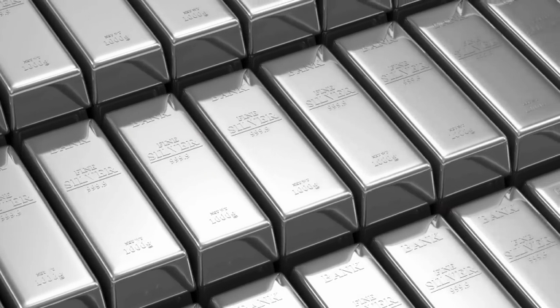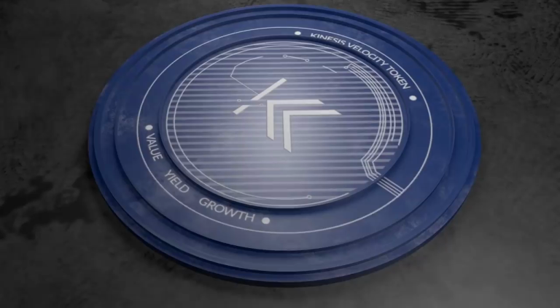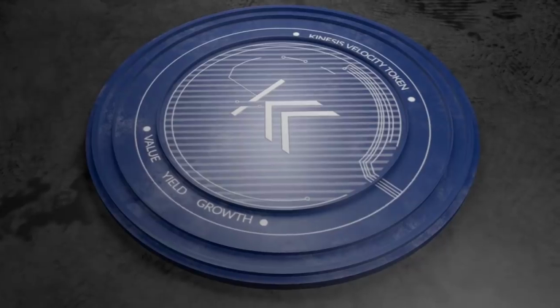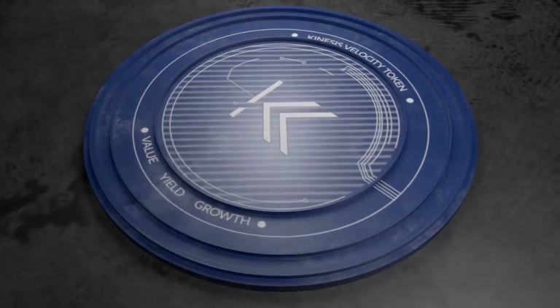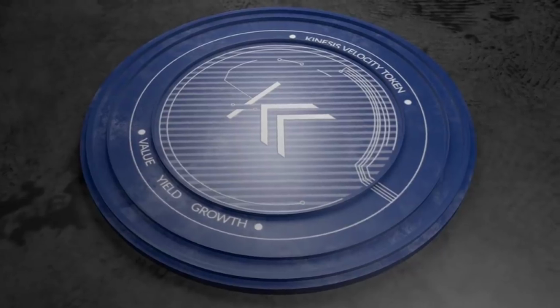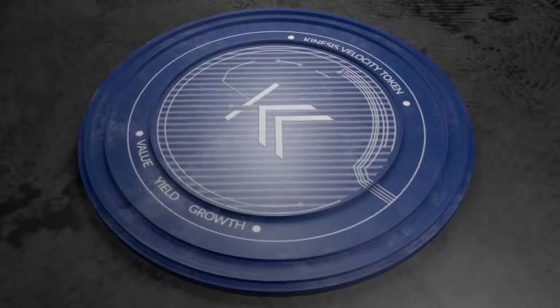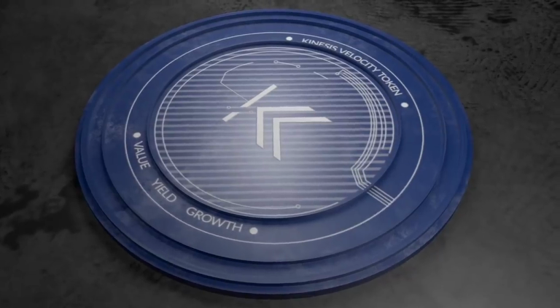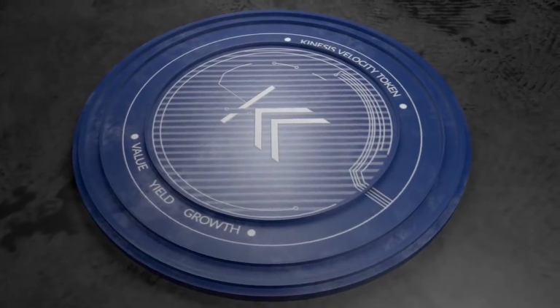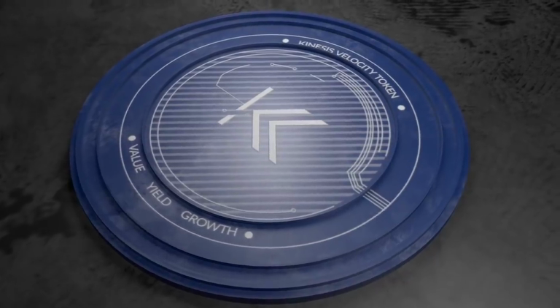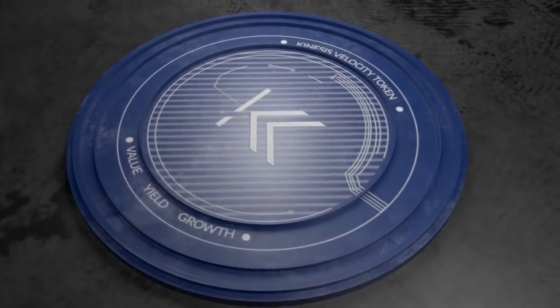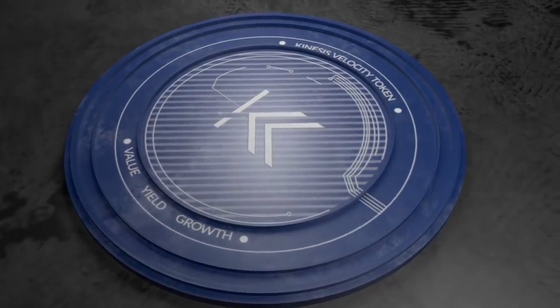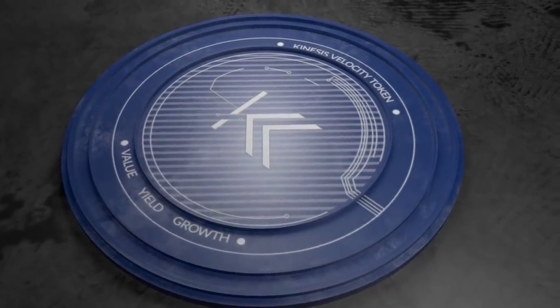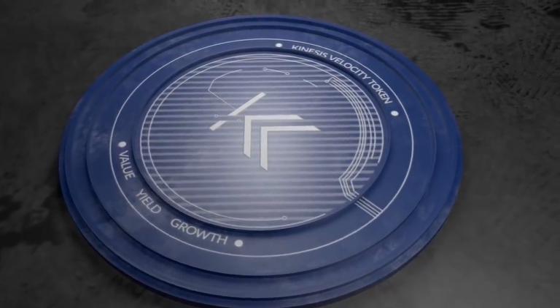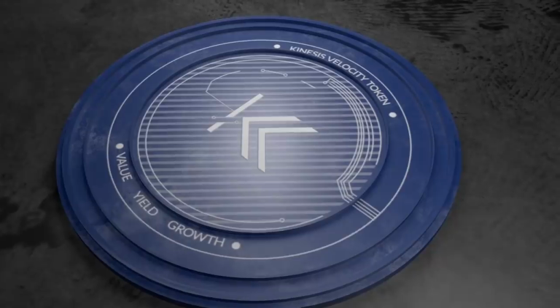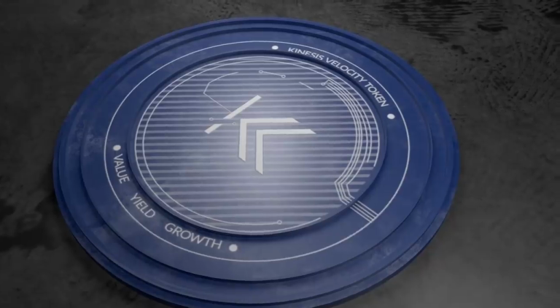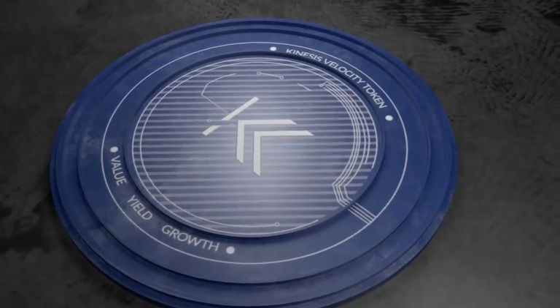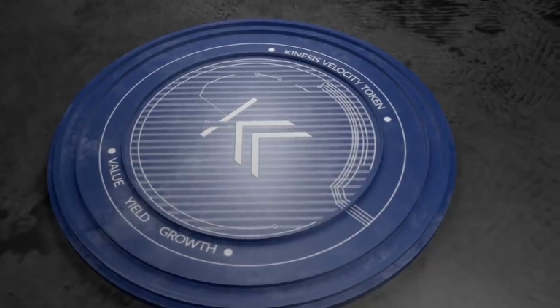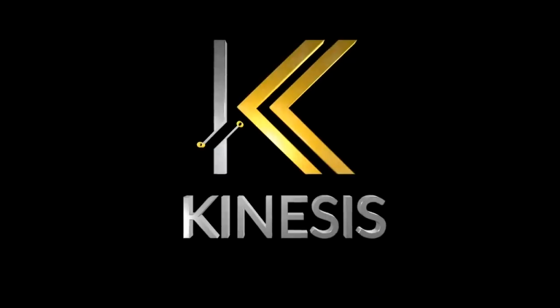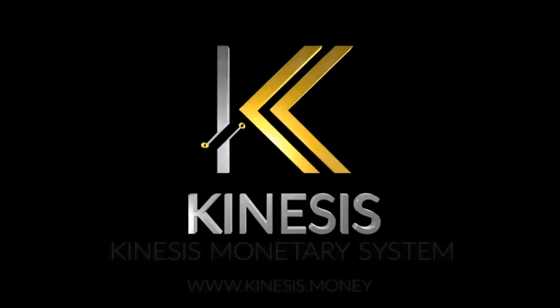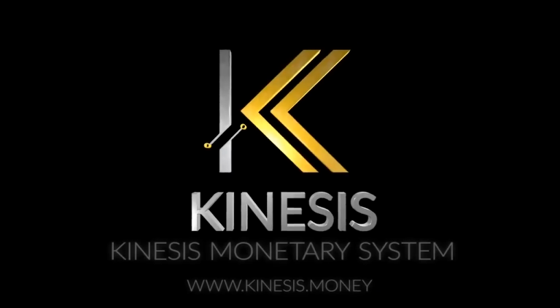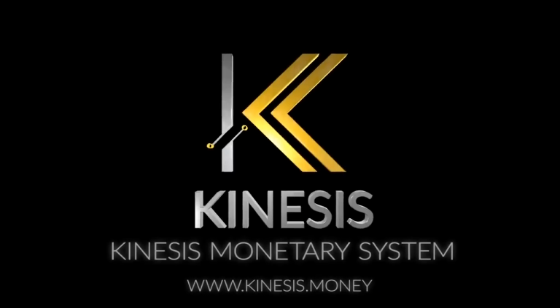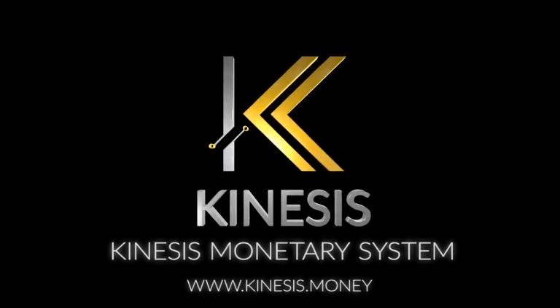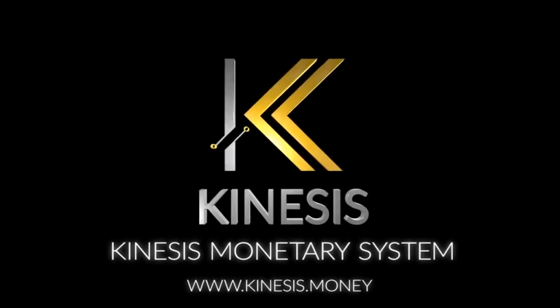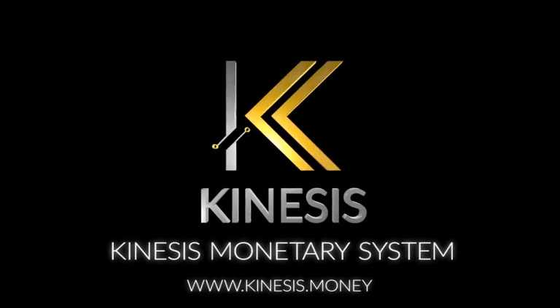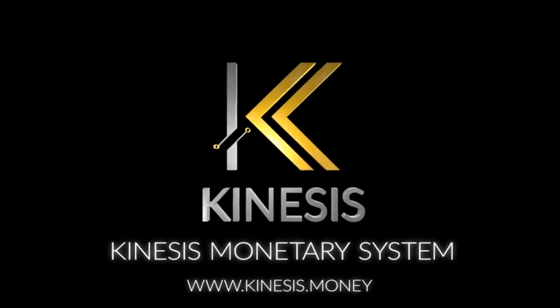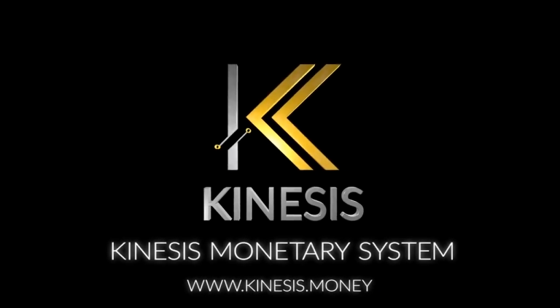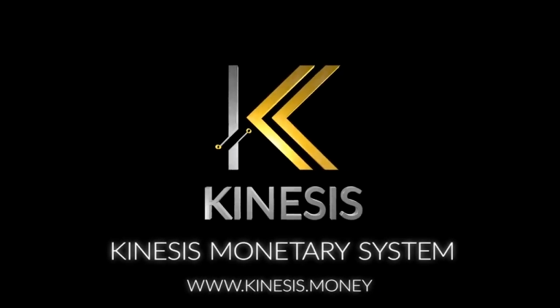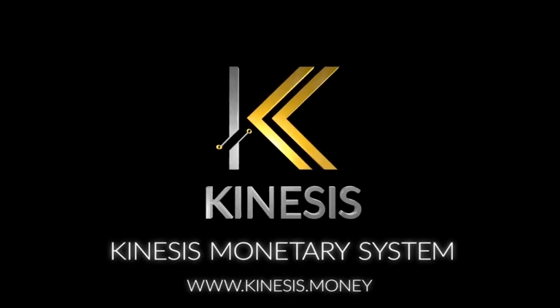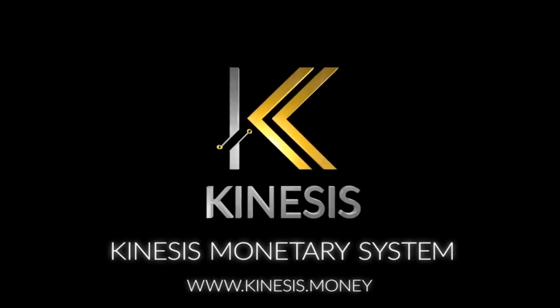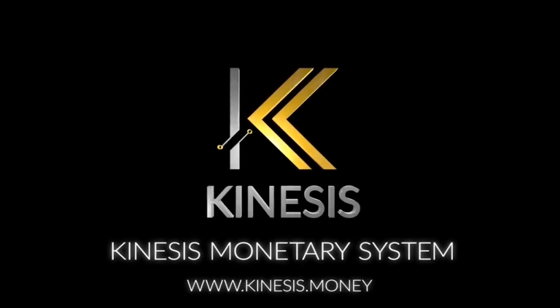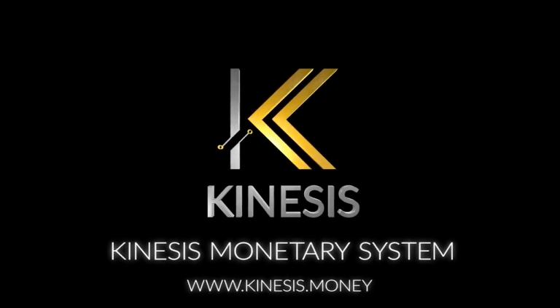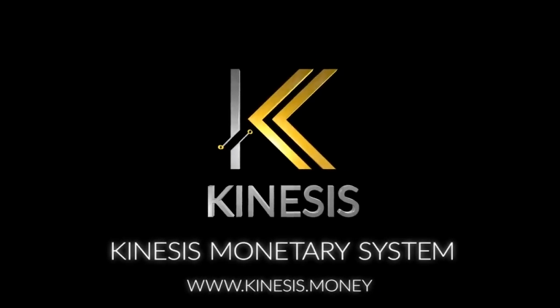Sound like a good opportunity to you? Check out the KVT token sale now and be part of the revolution.